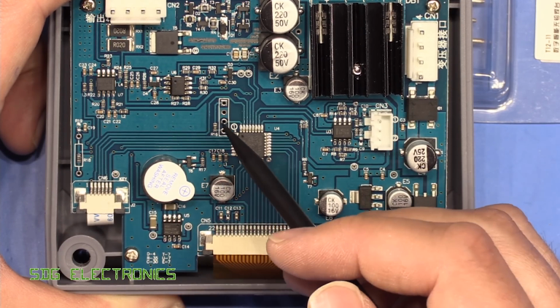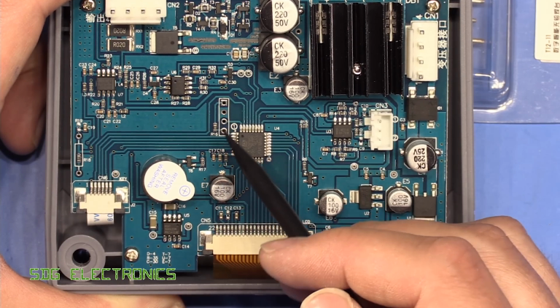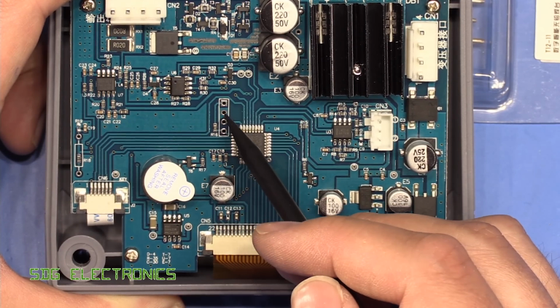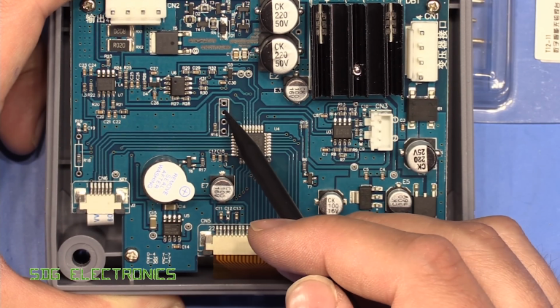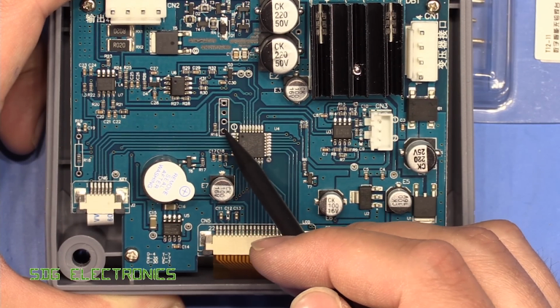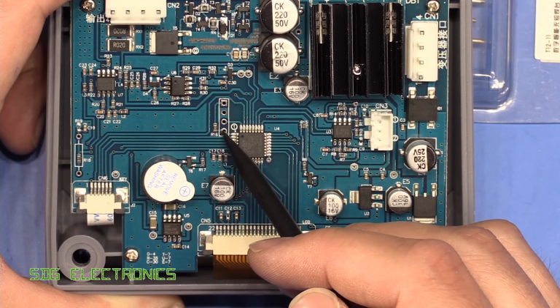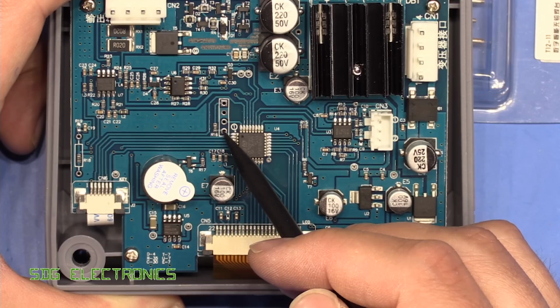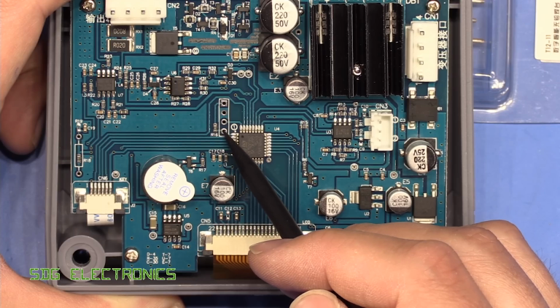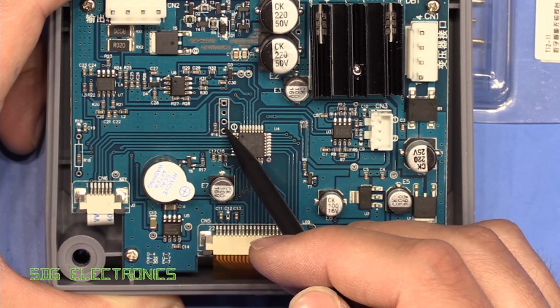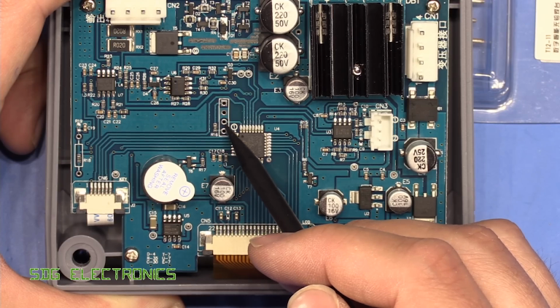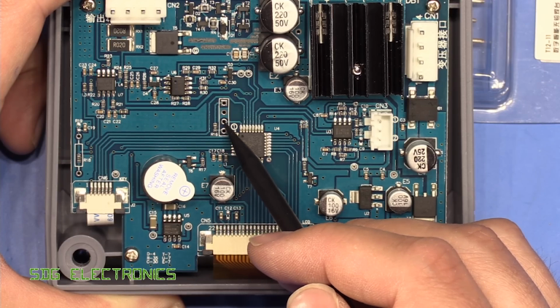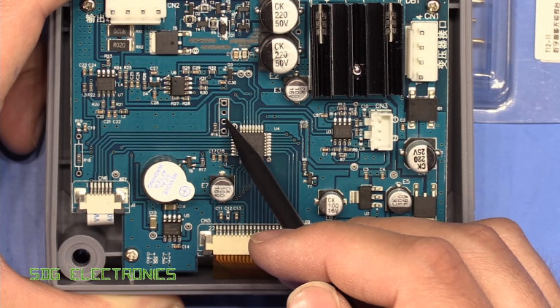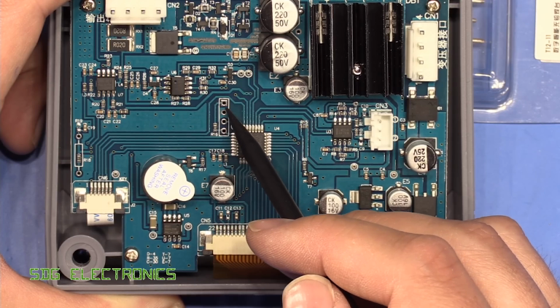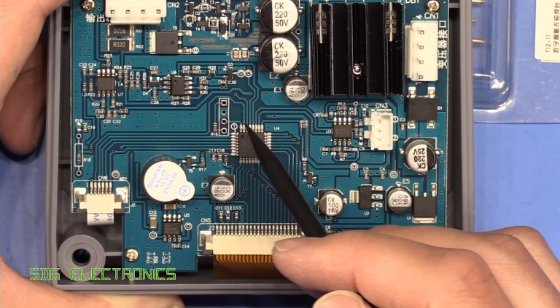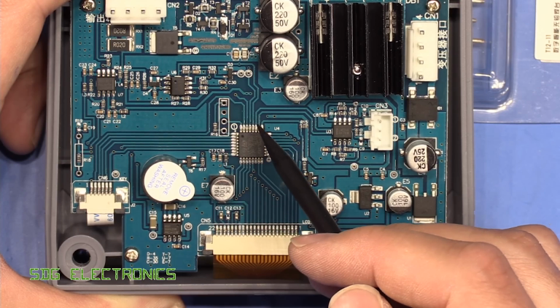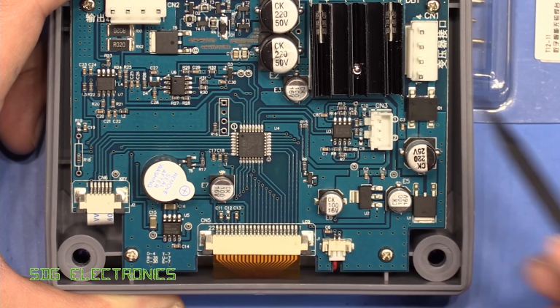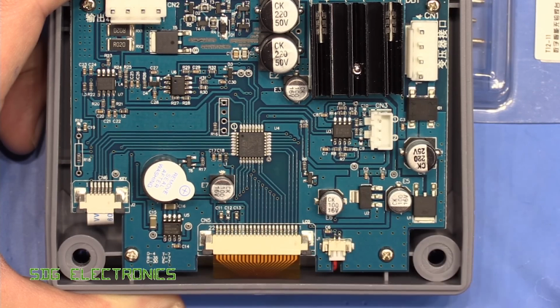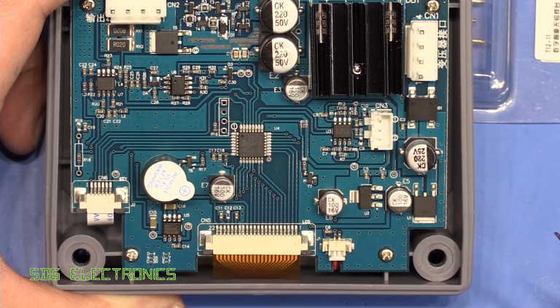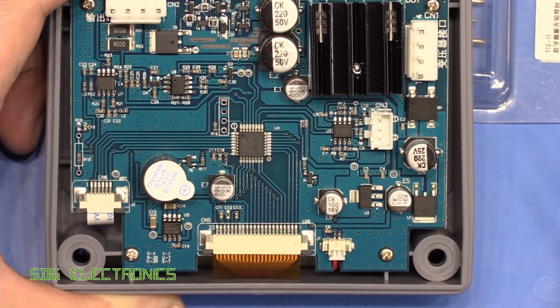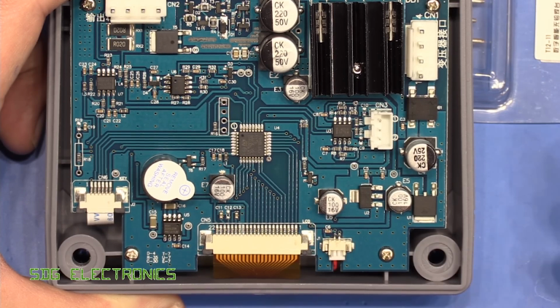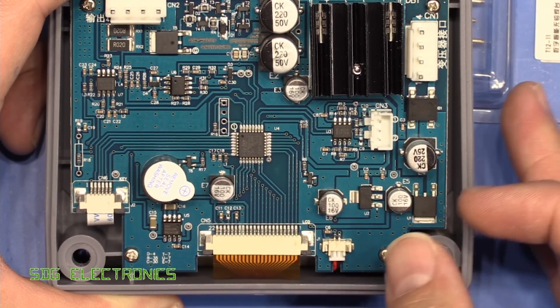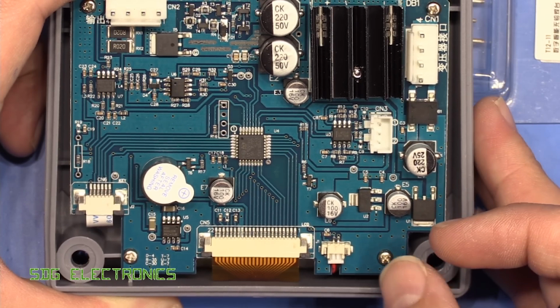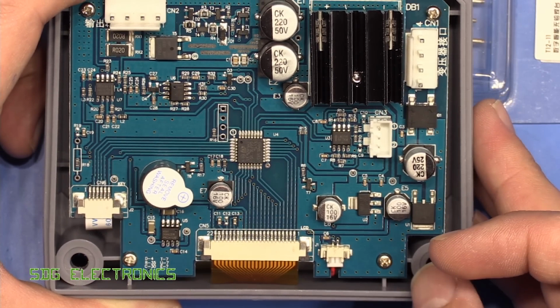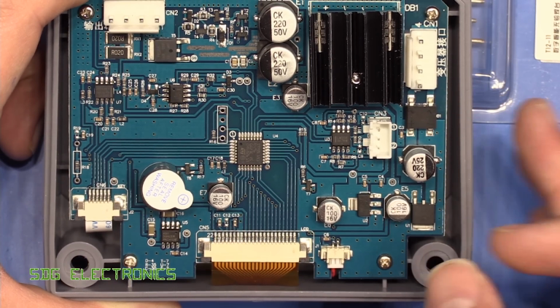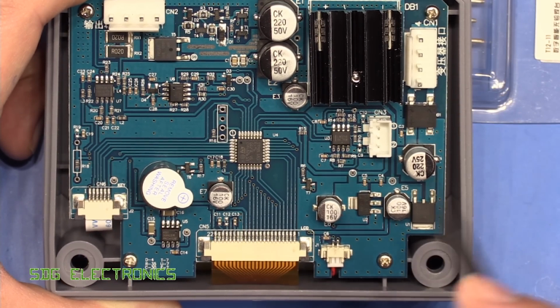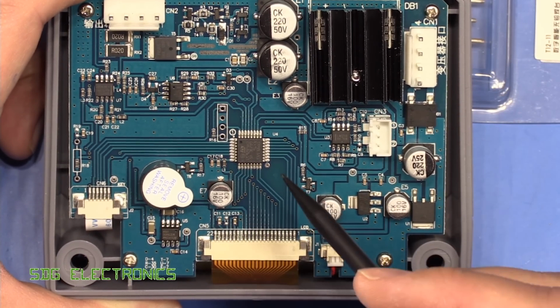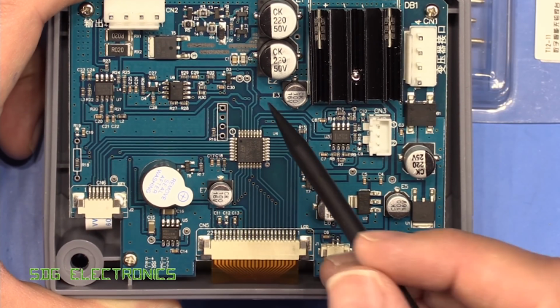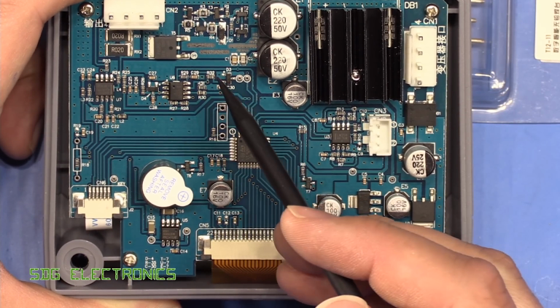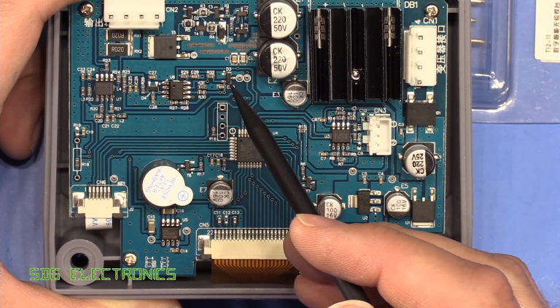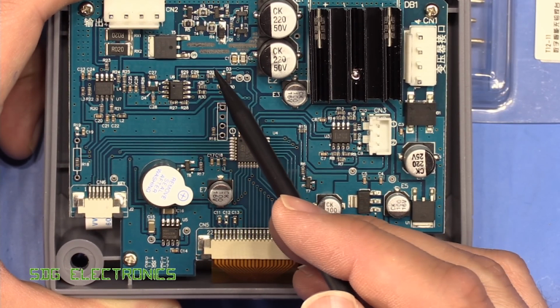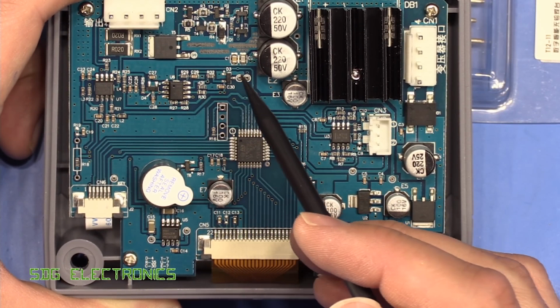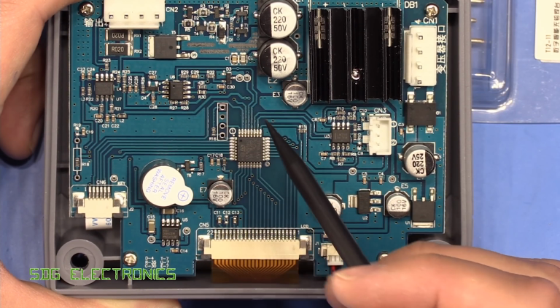There is a programming header here - the SWD interface. And that's about it really, but everything looks really quite nicely built.